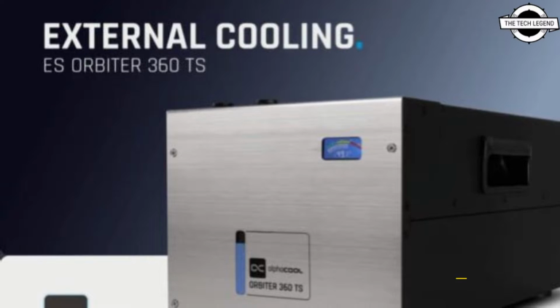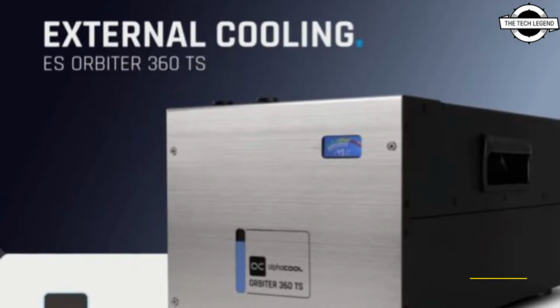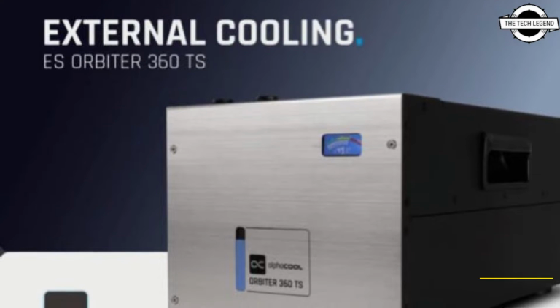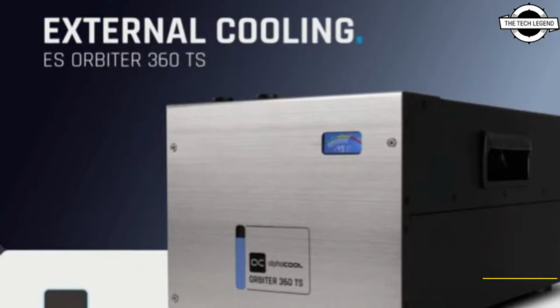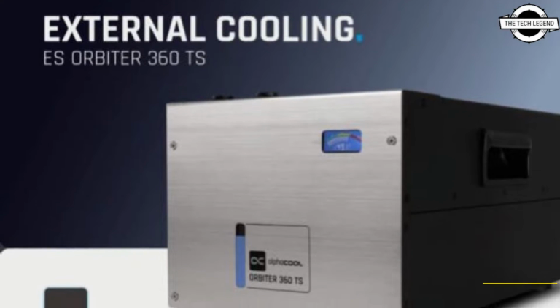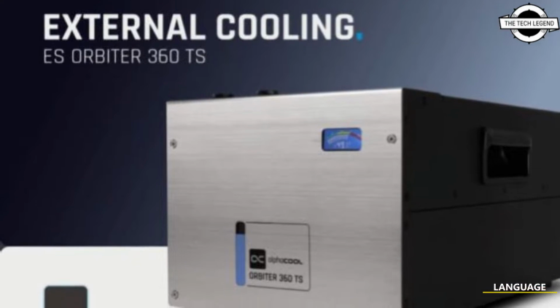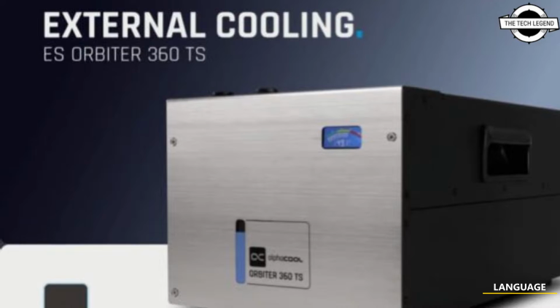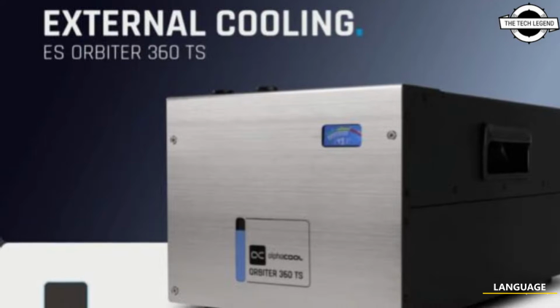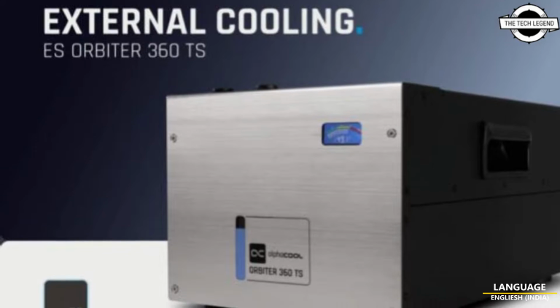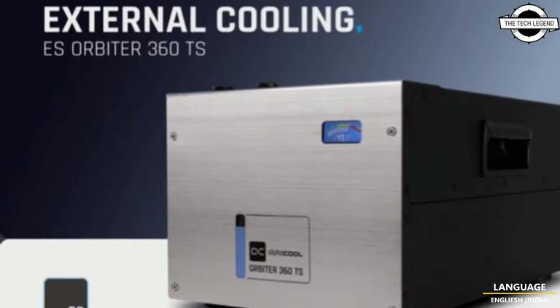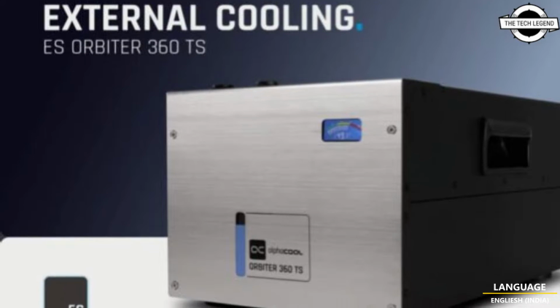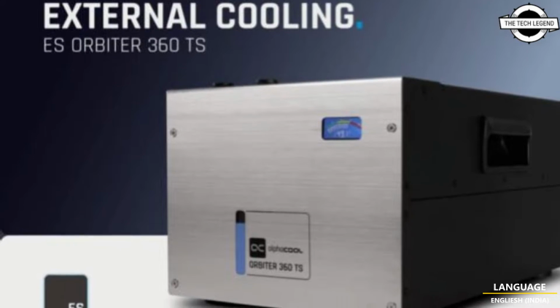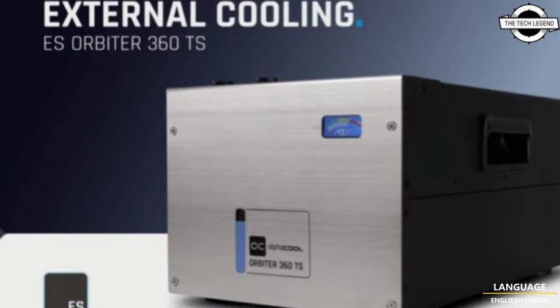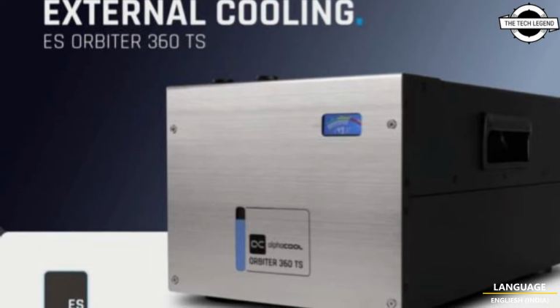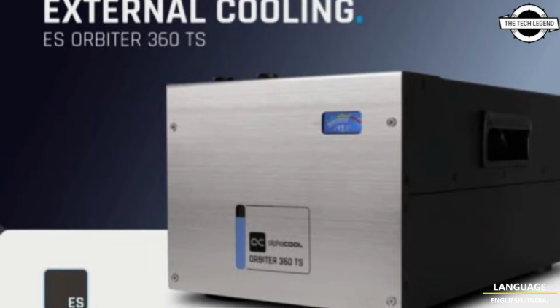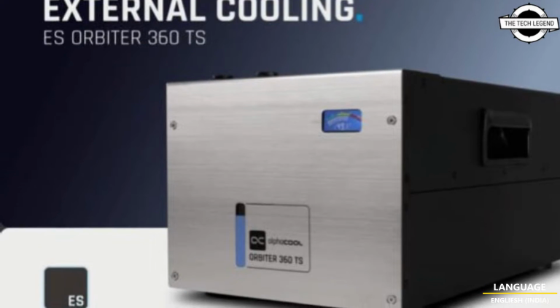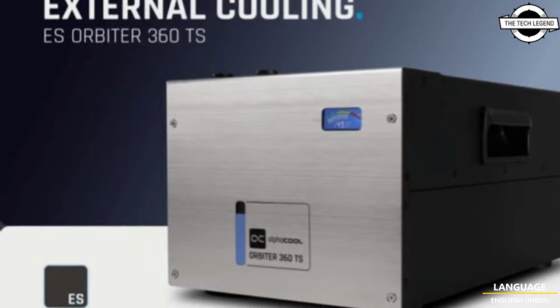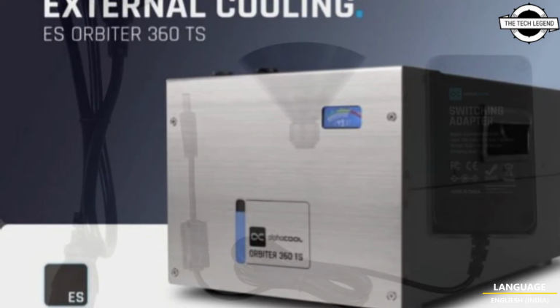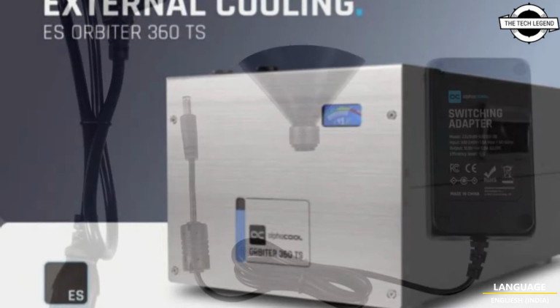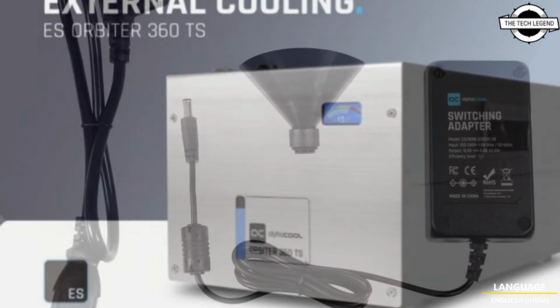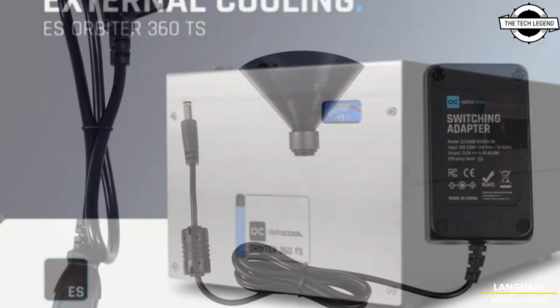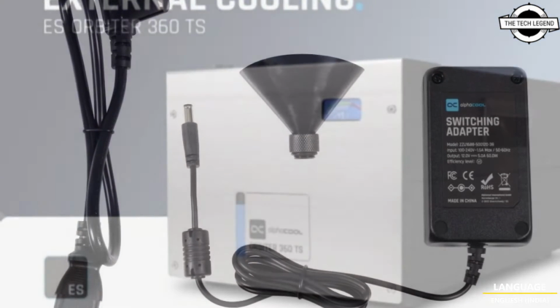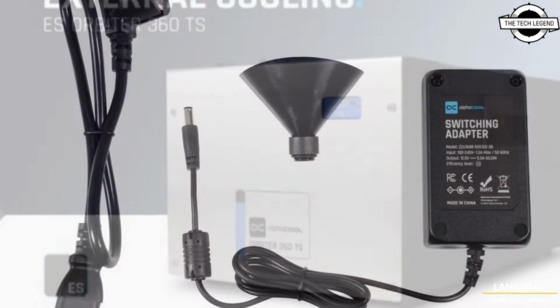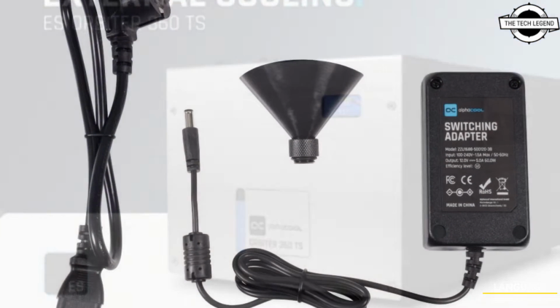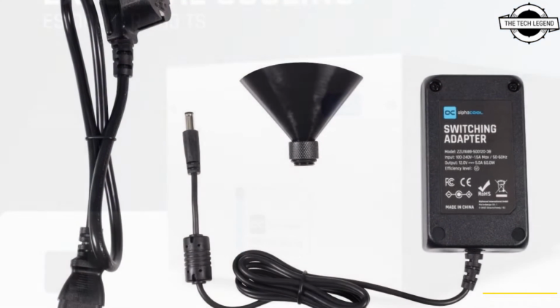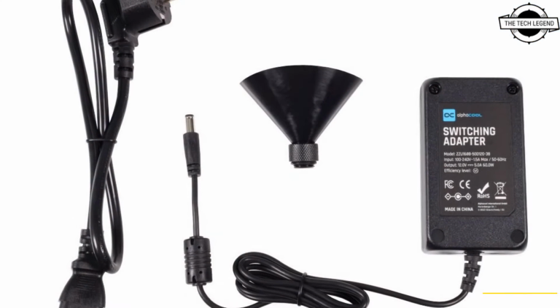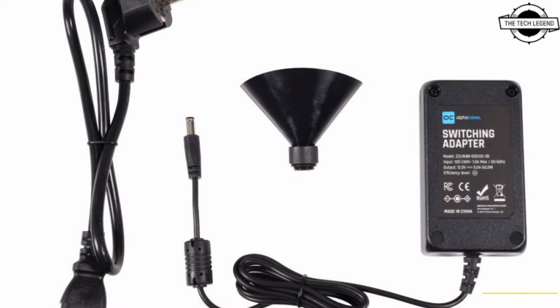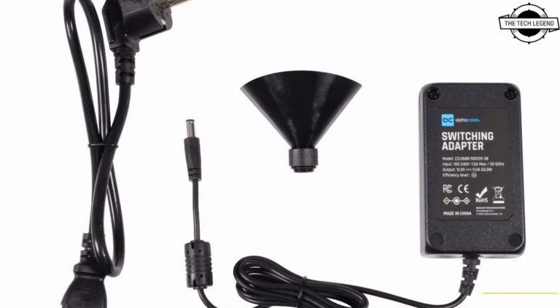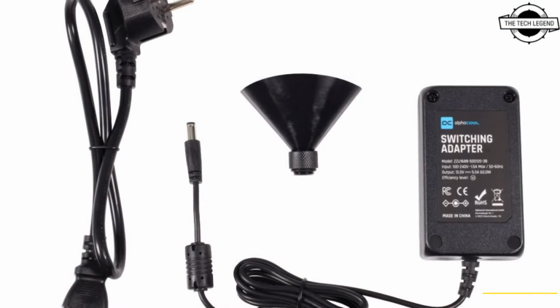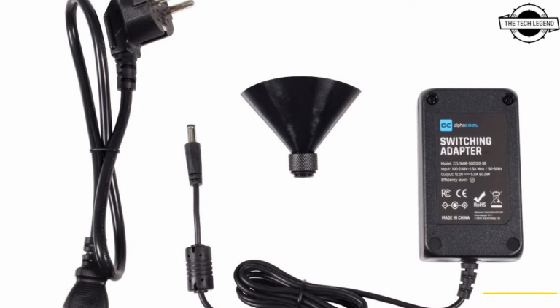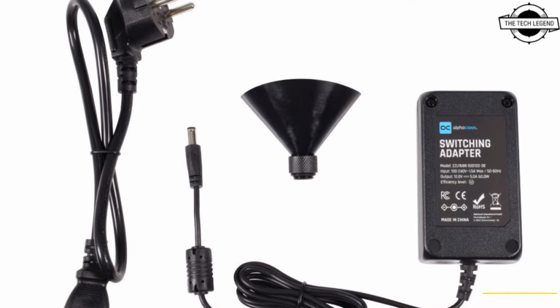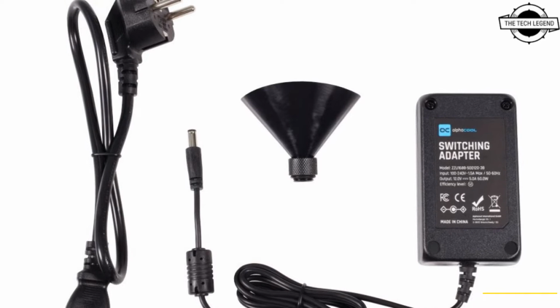Hello friends, welcome to the Tetris Zen channel. Today I will talk about the Alphacool ES Orbiter External Cooling System.